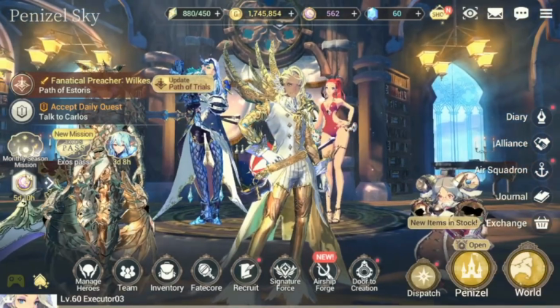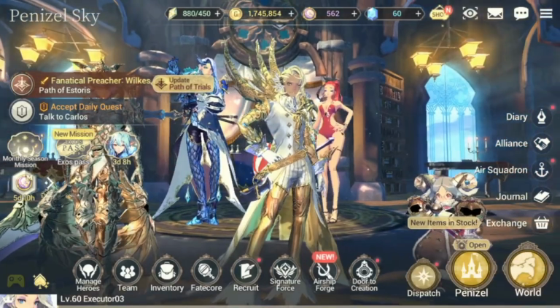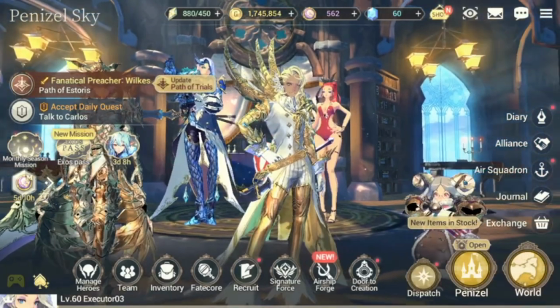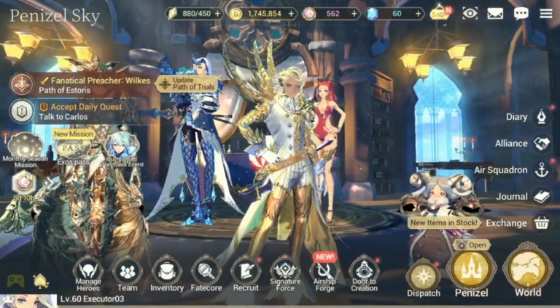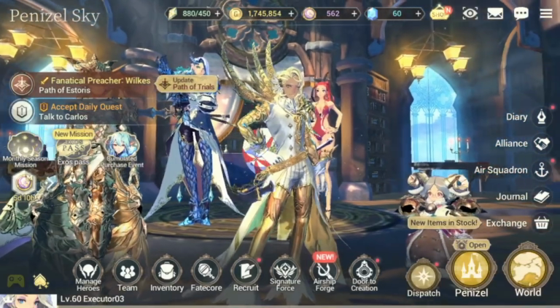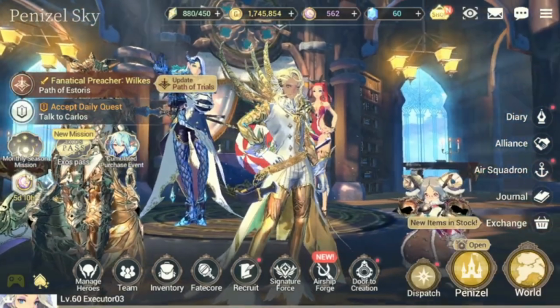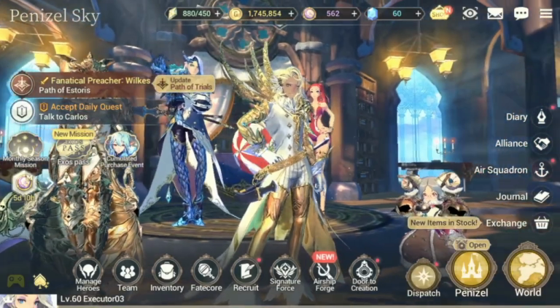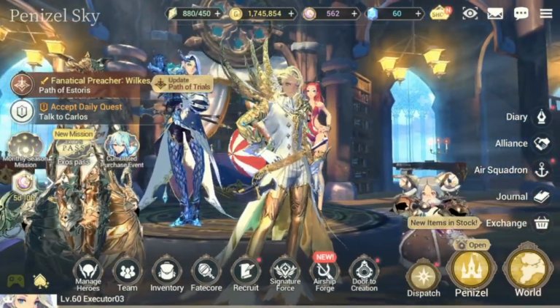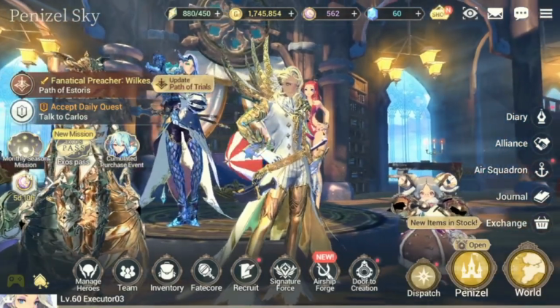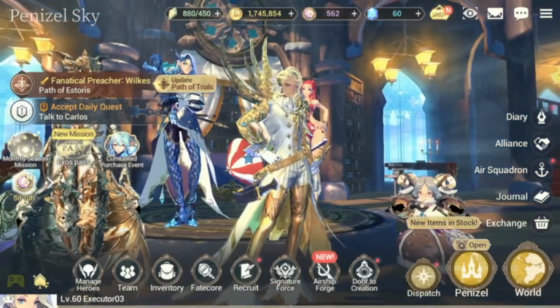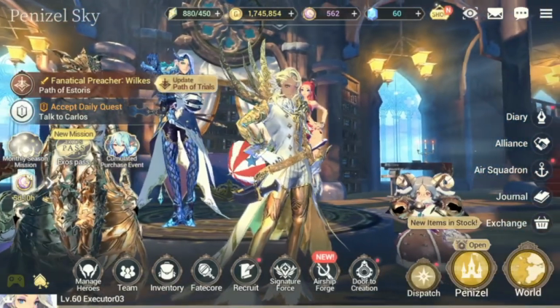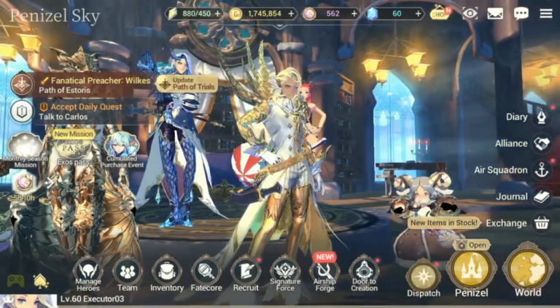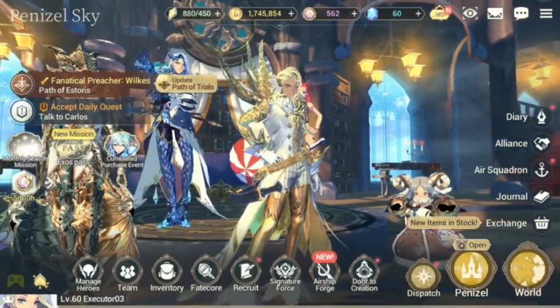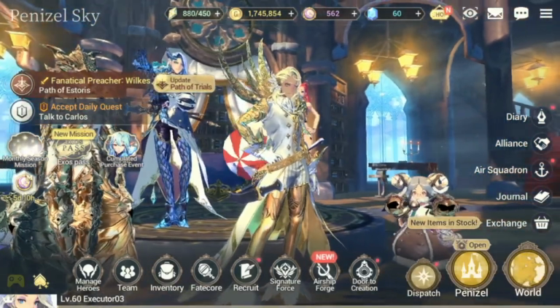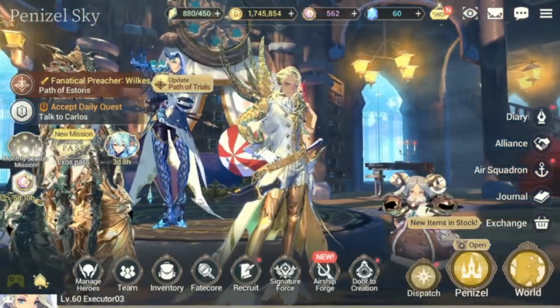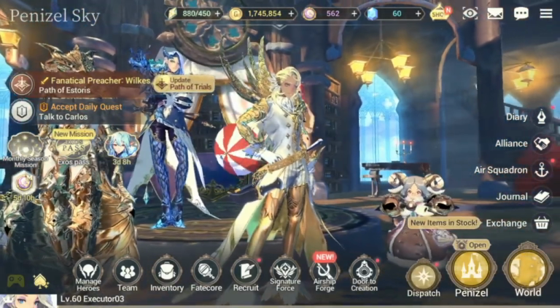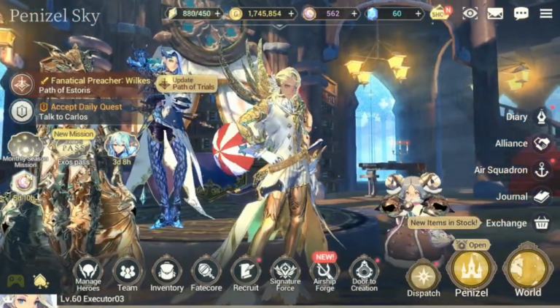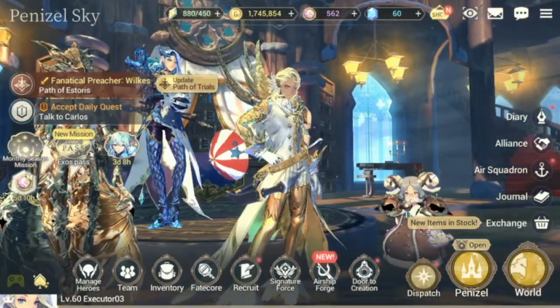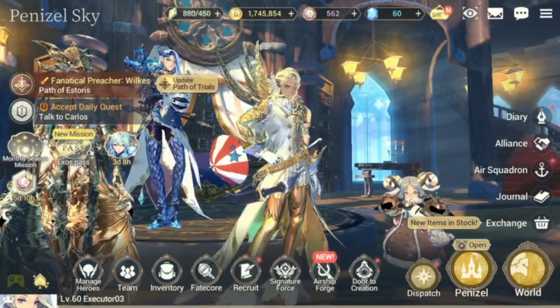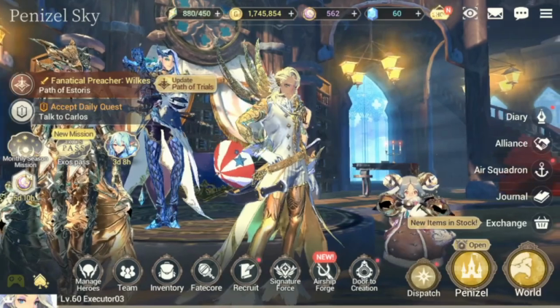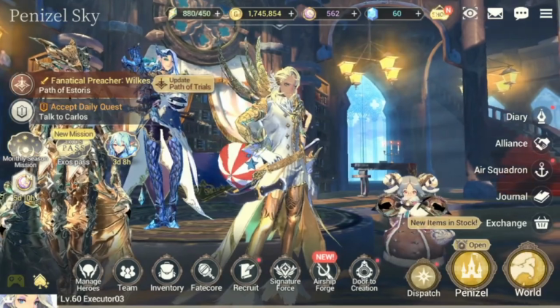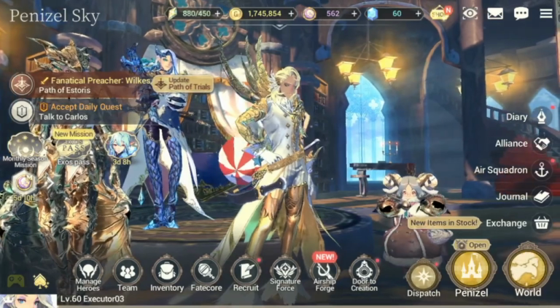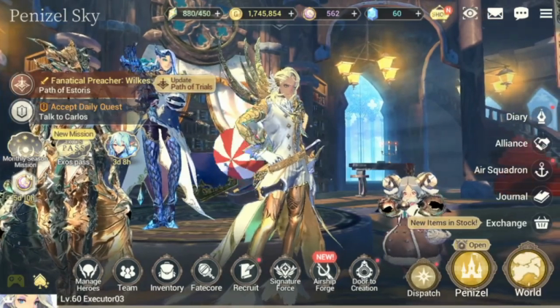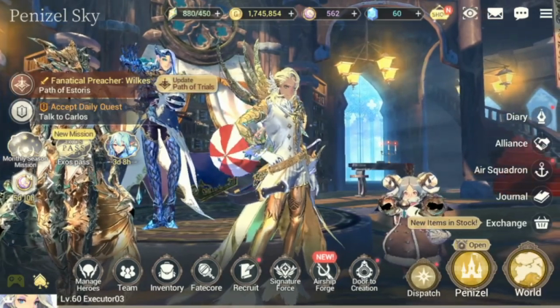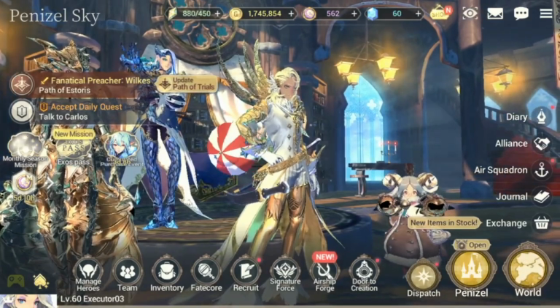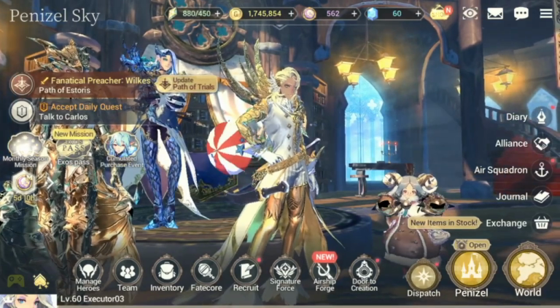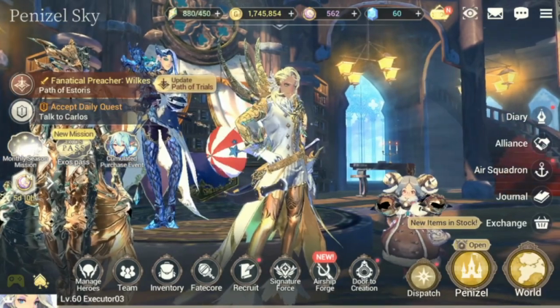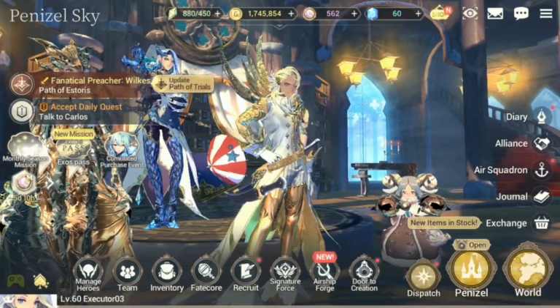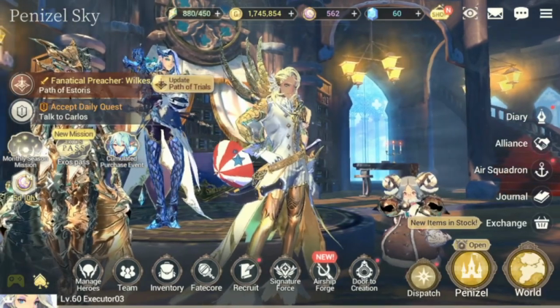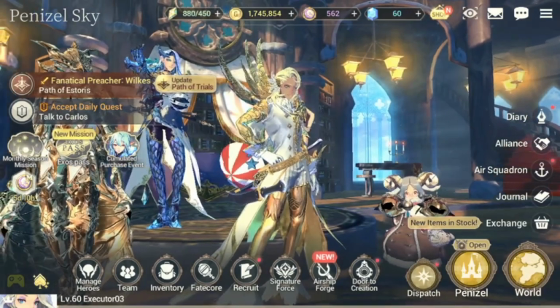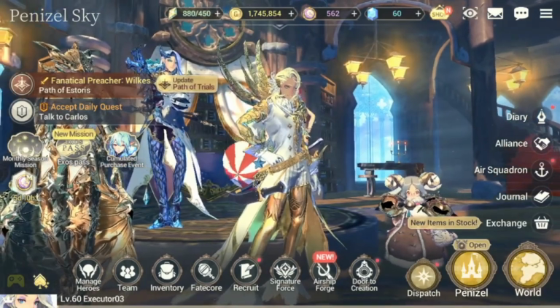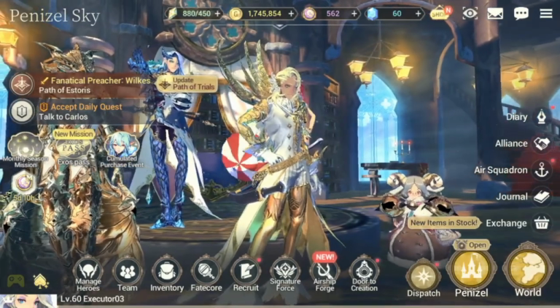As long as FC Baraka has the highest speed in your team, FC Annie will grant him that passive.